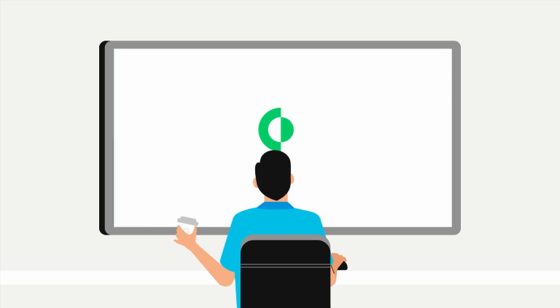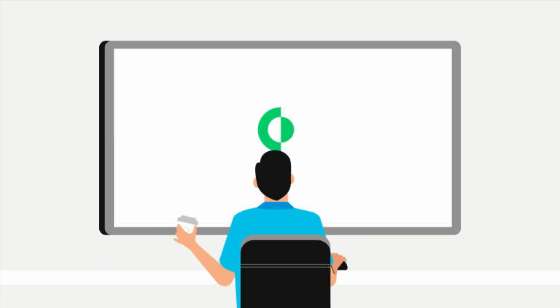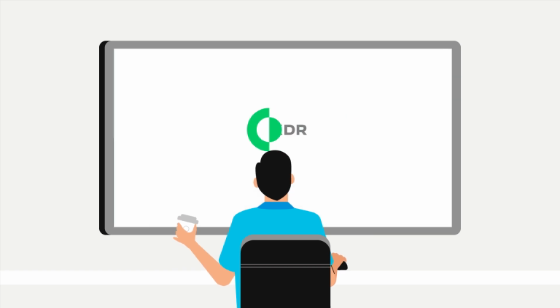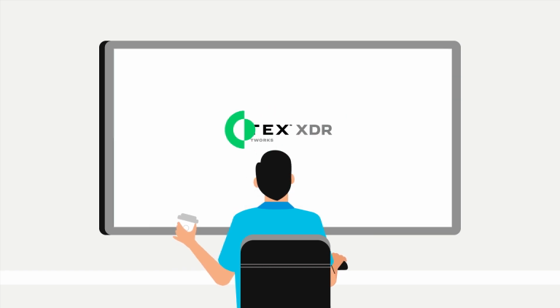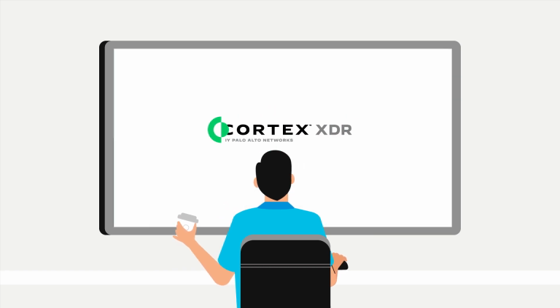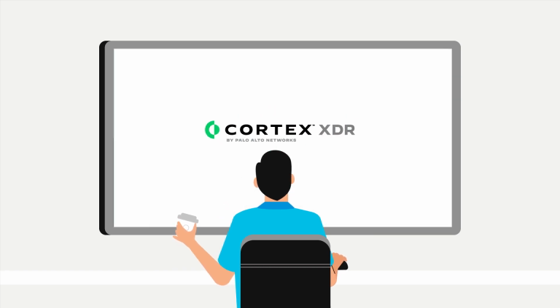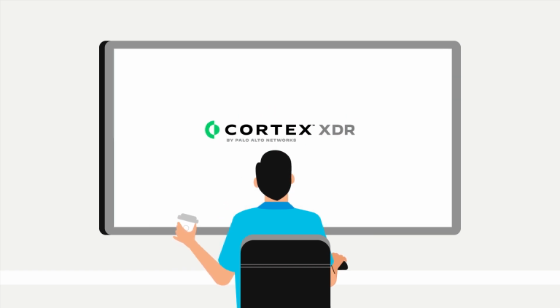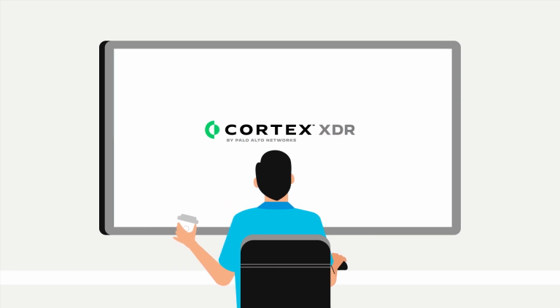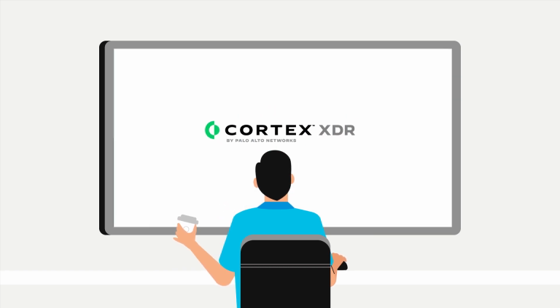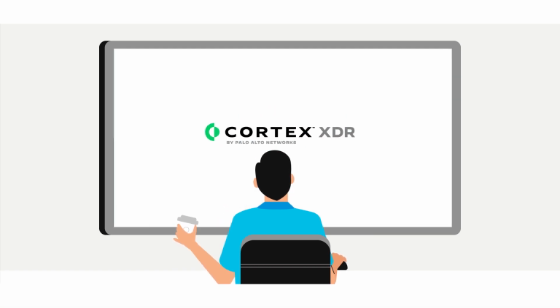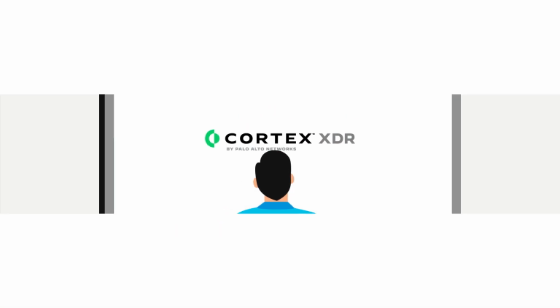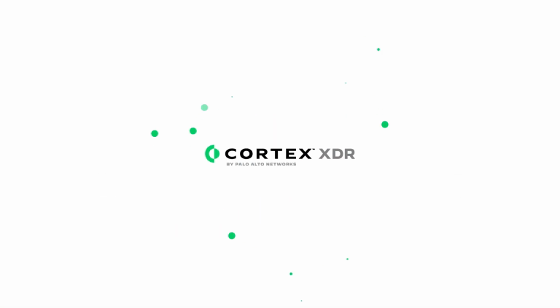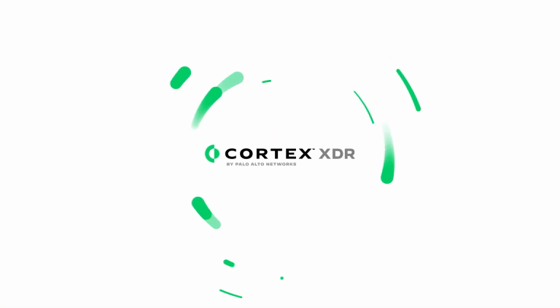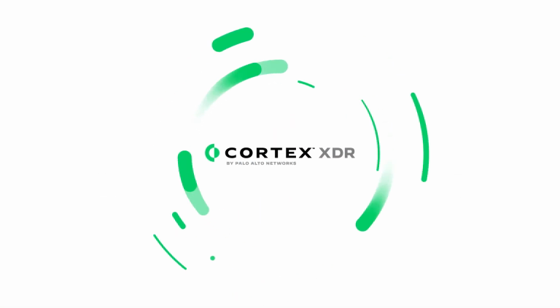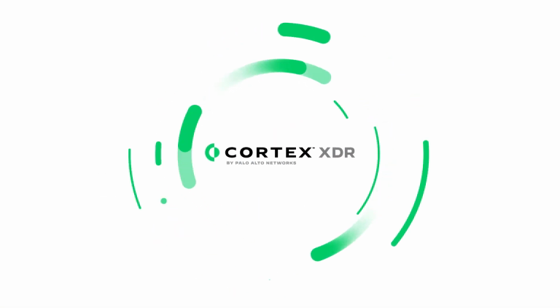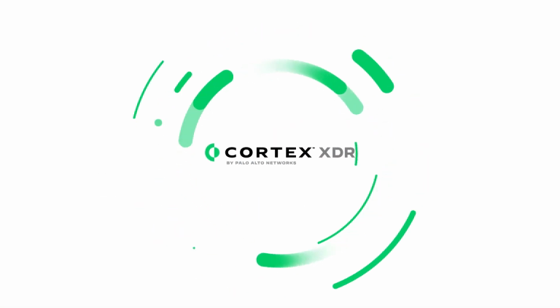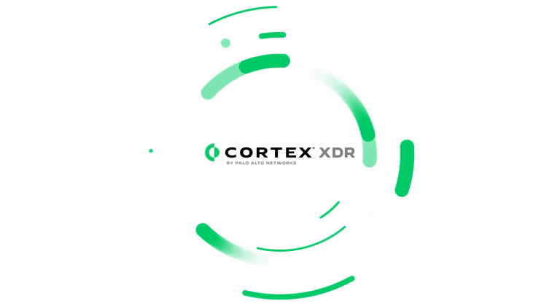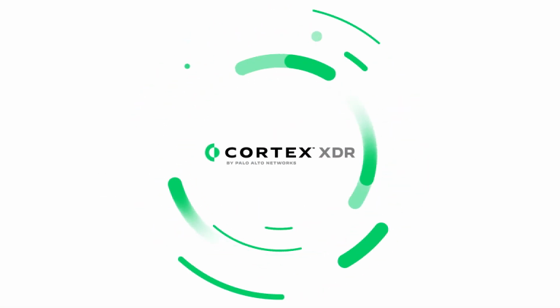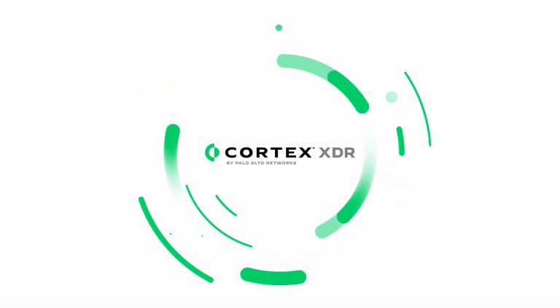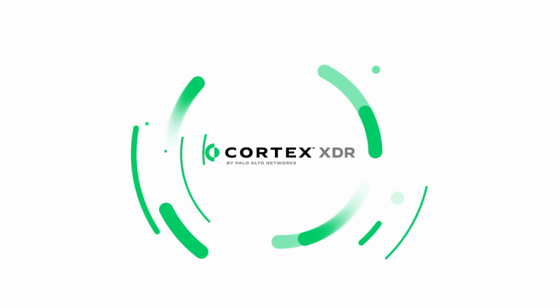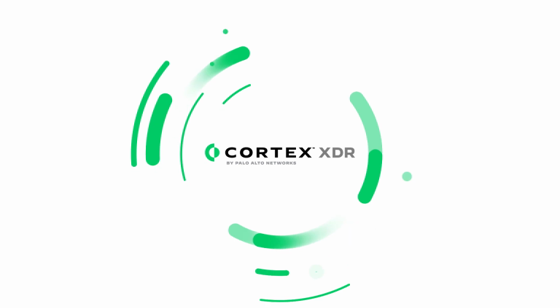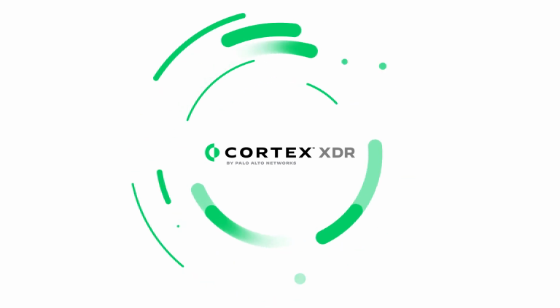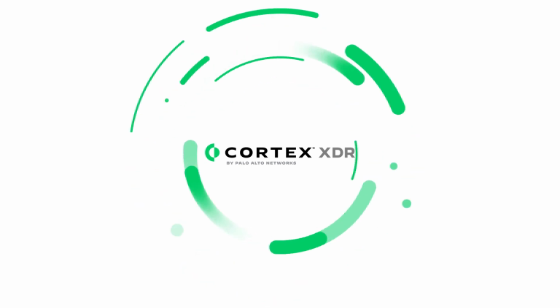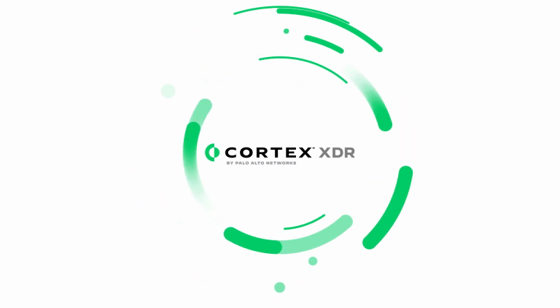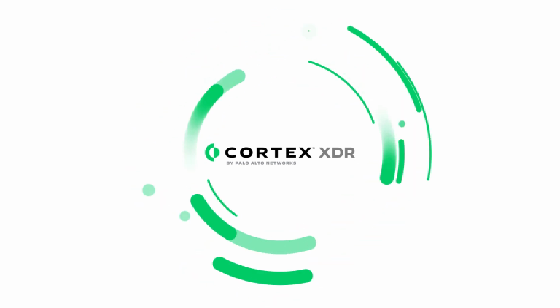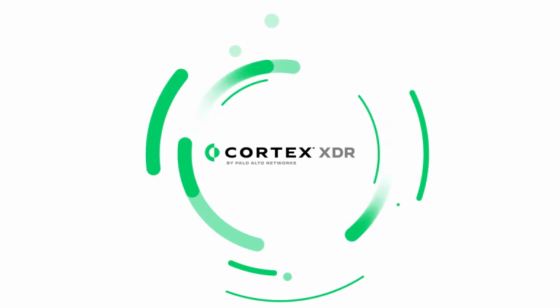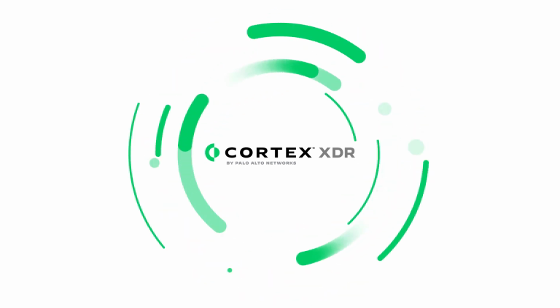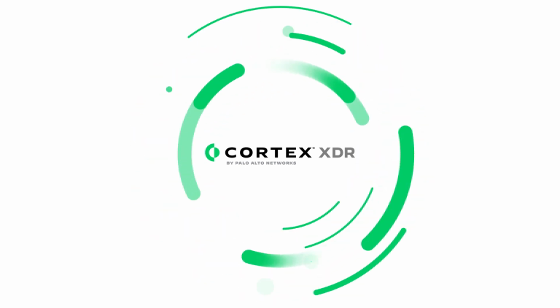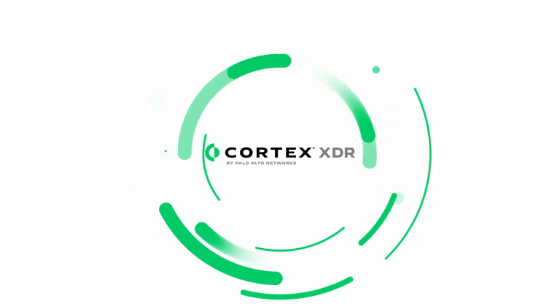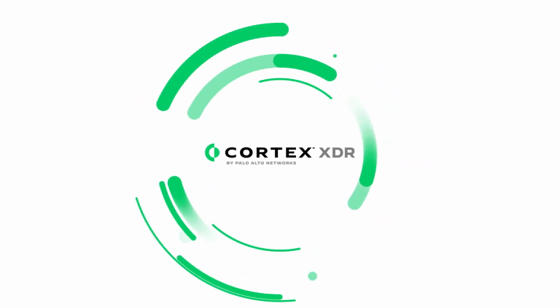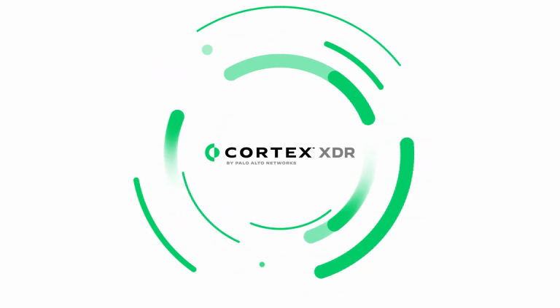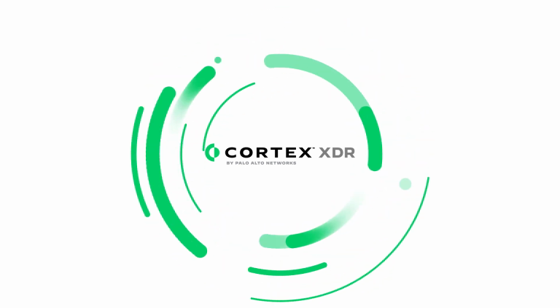Get Cortex-XDR today for faster, better, simpler security.